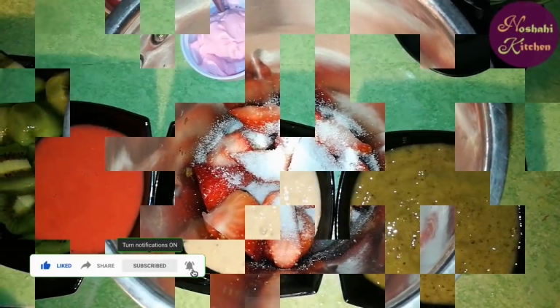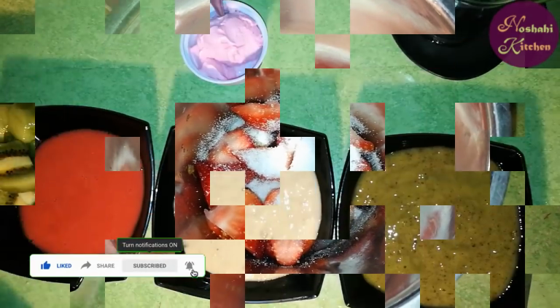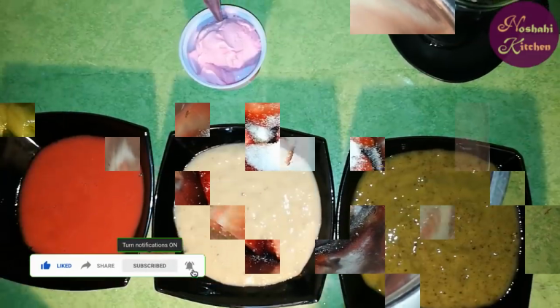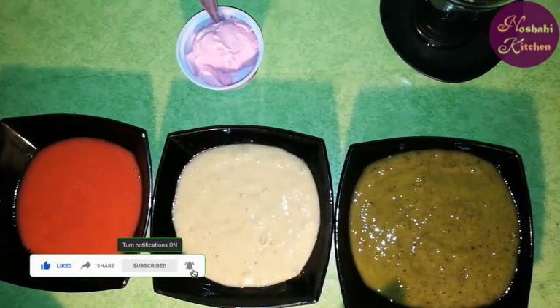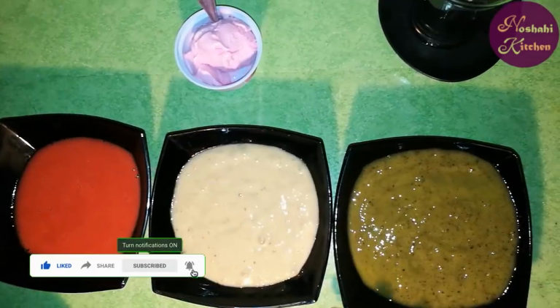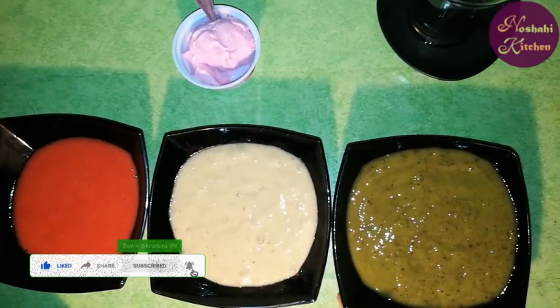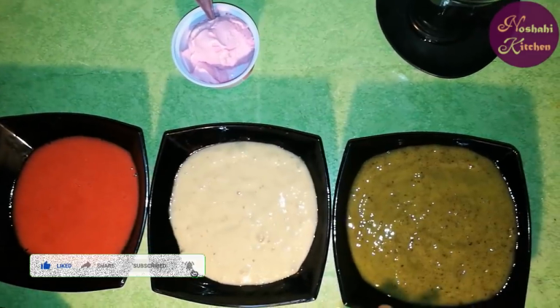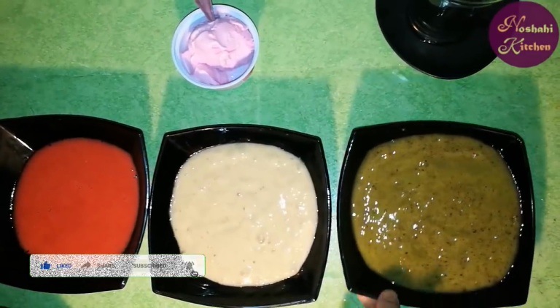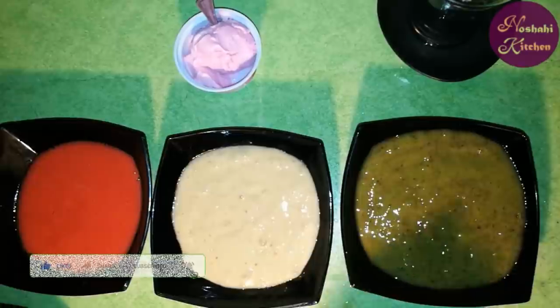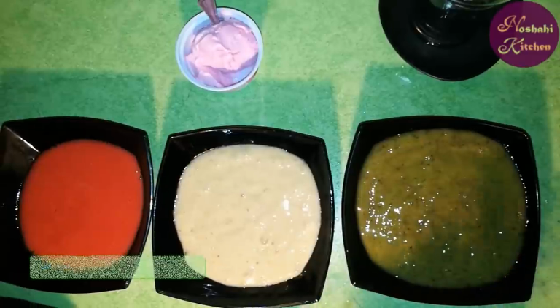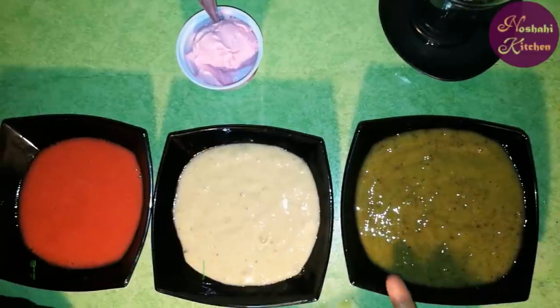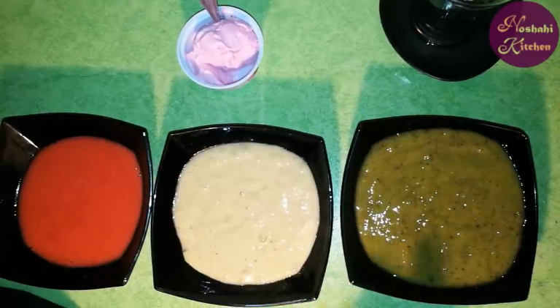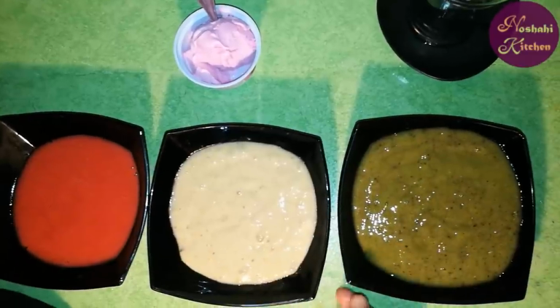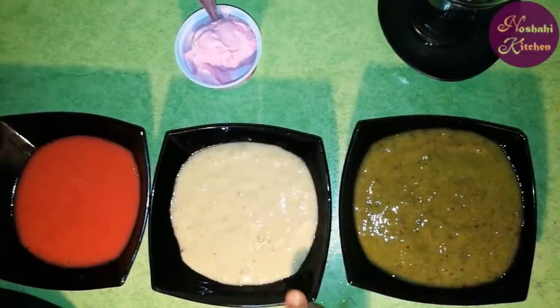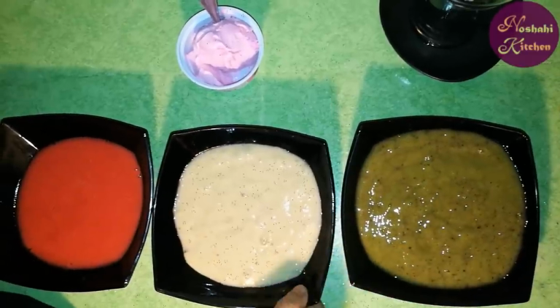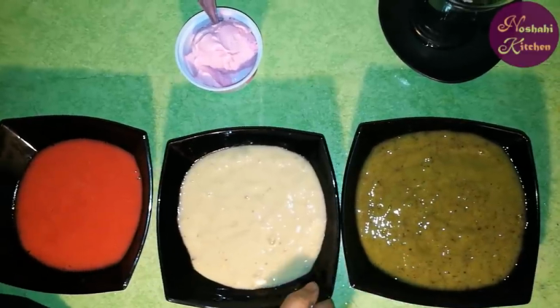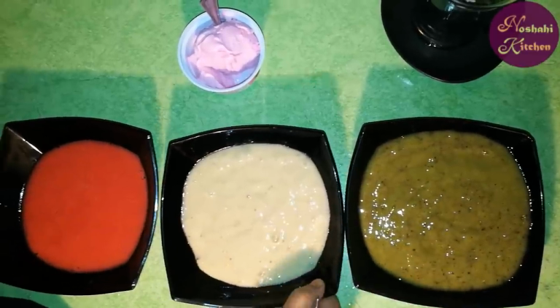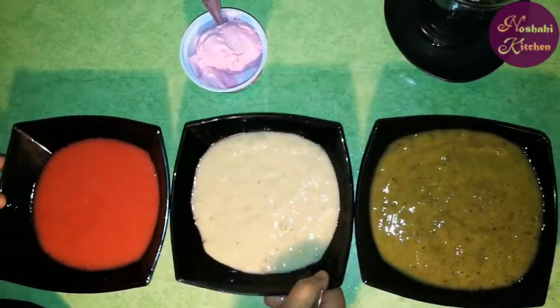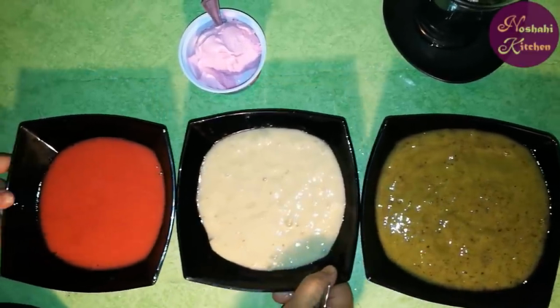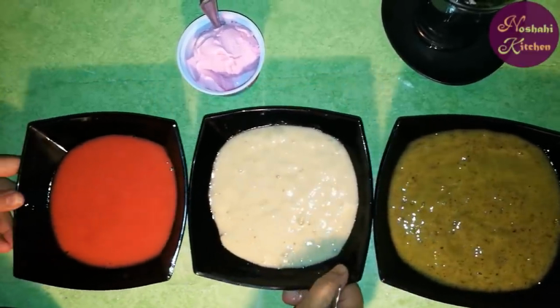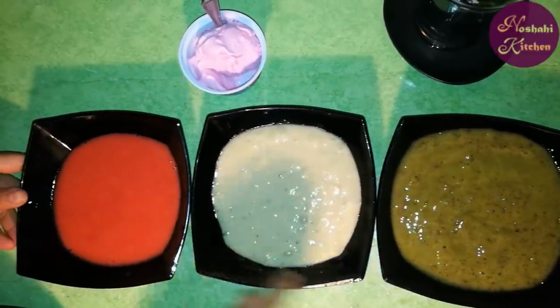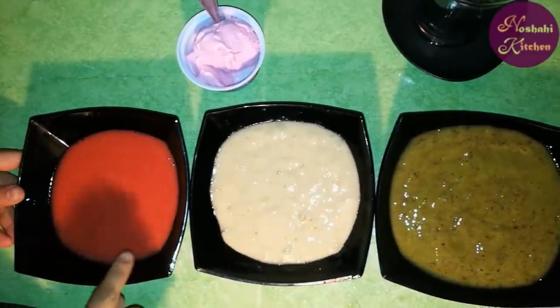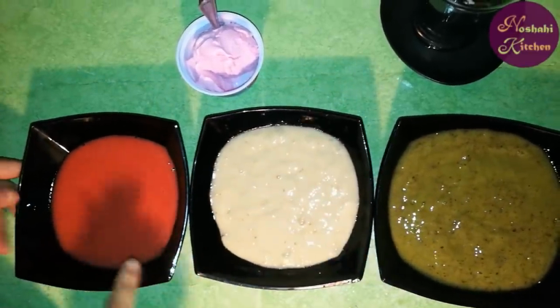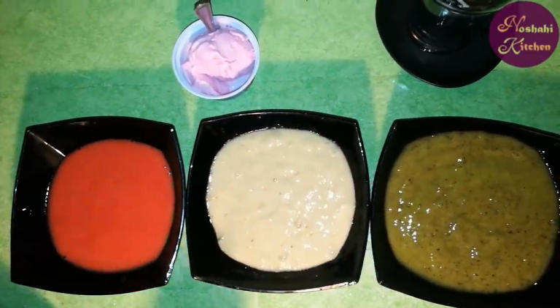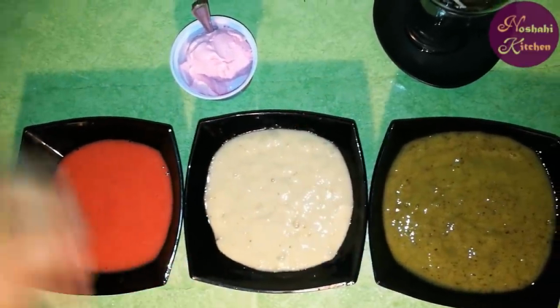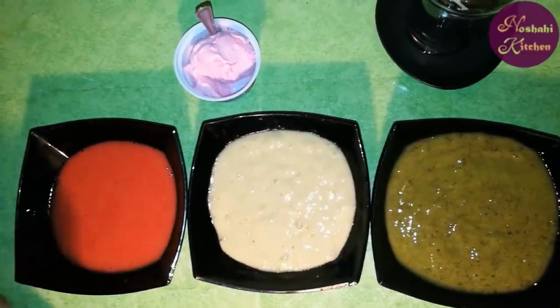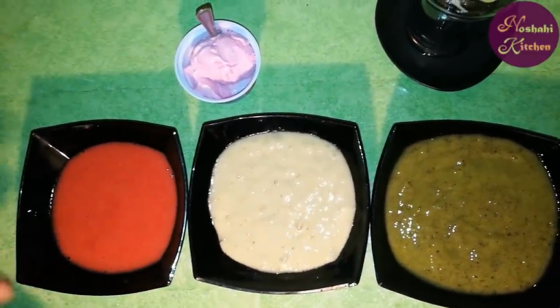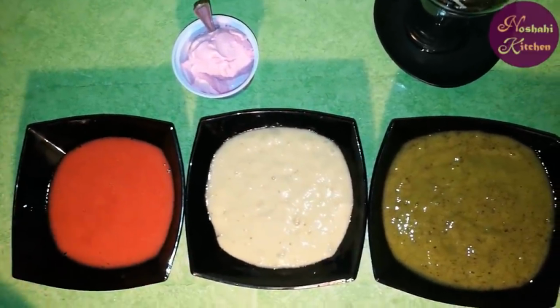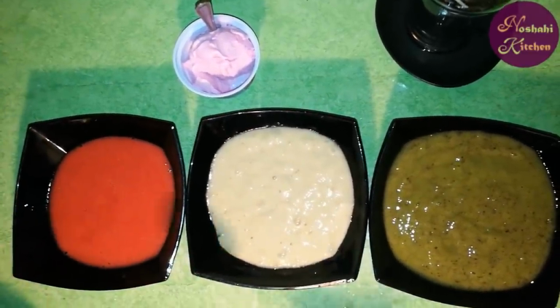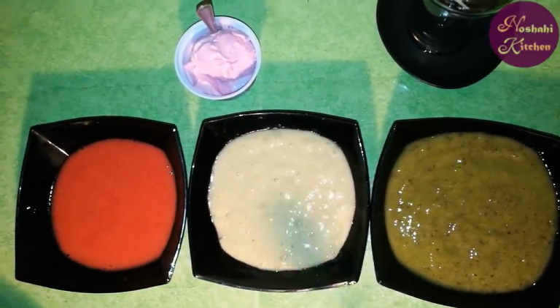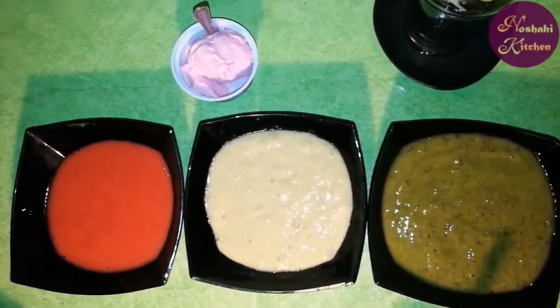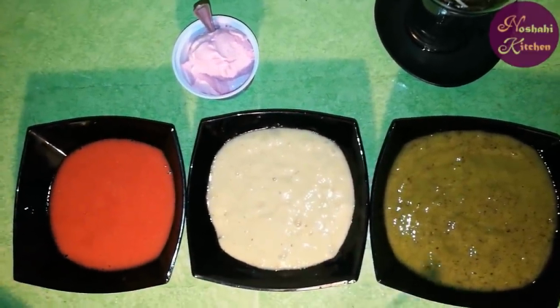First, we will add kiwi, banana, and strawberry. Now we will blend all 3 fruits together into a smooth paste.